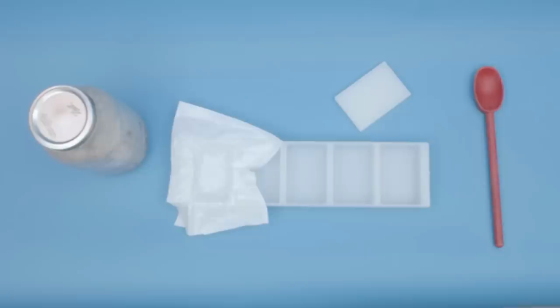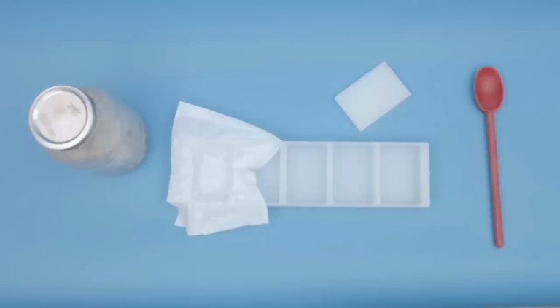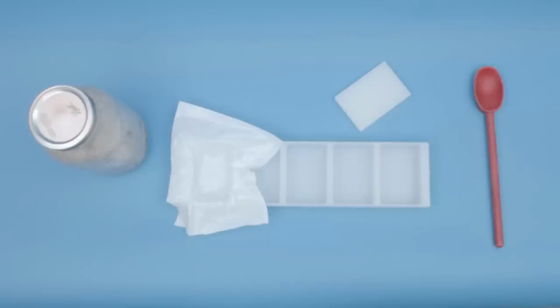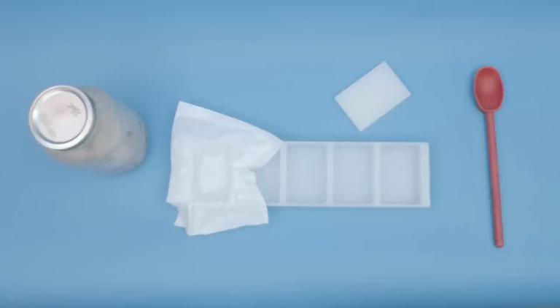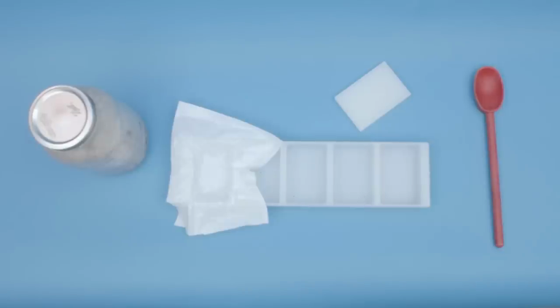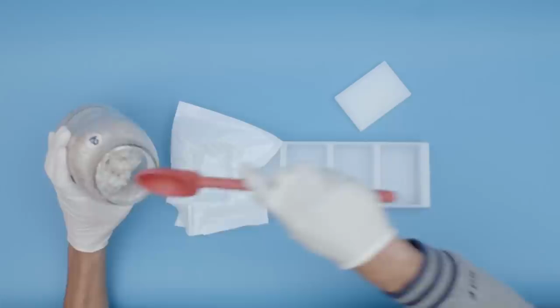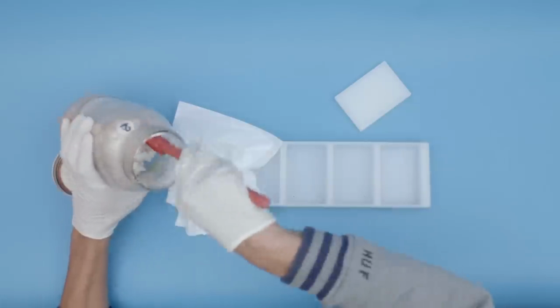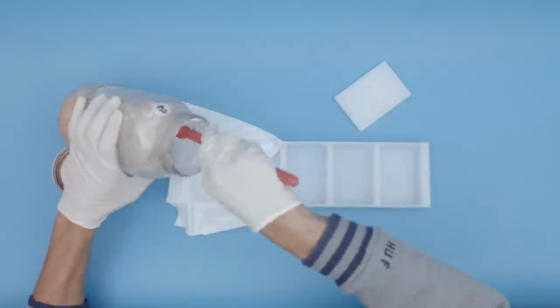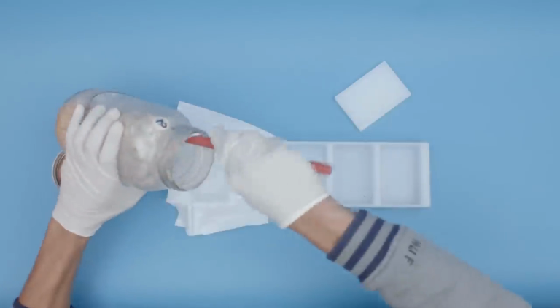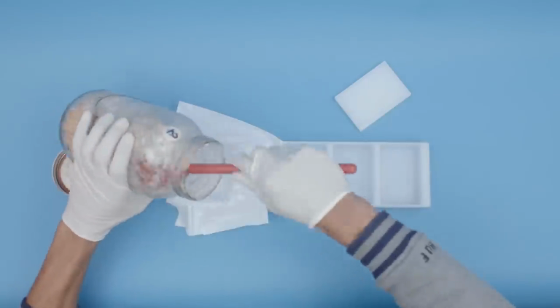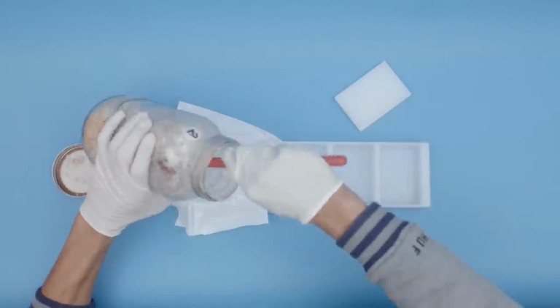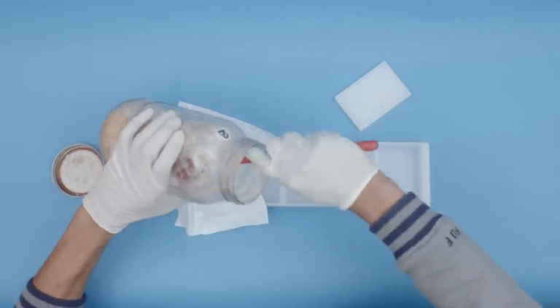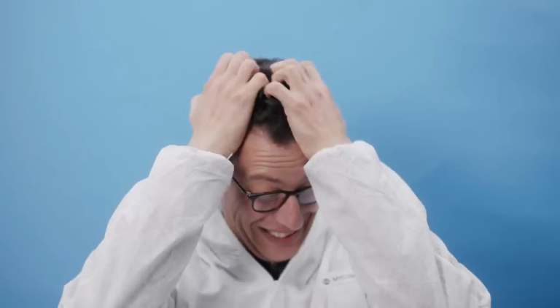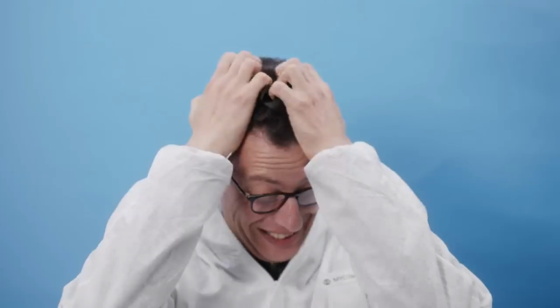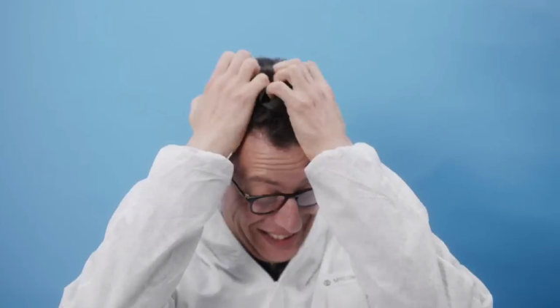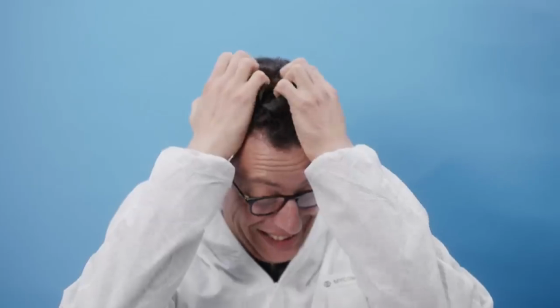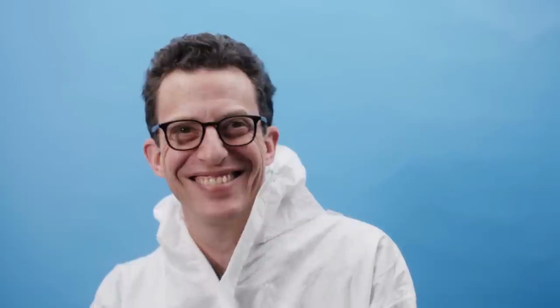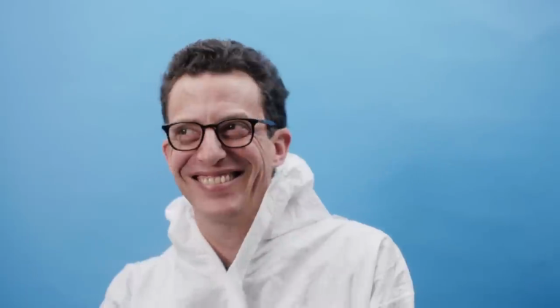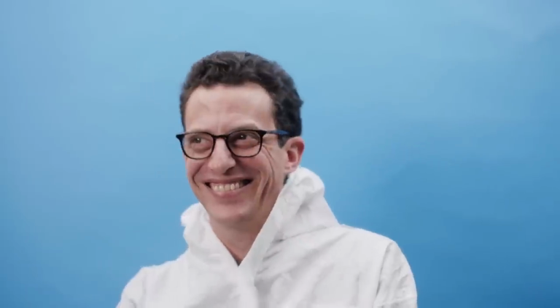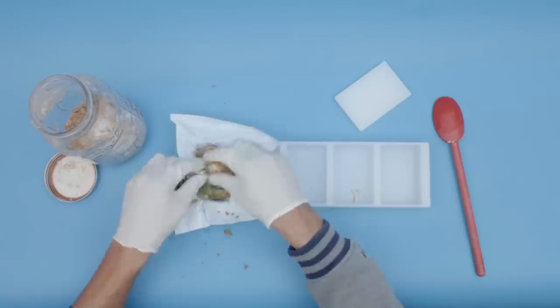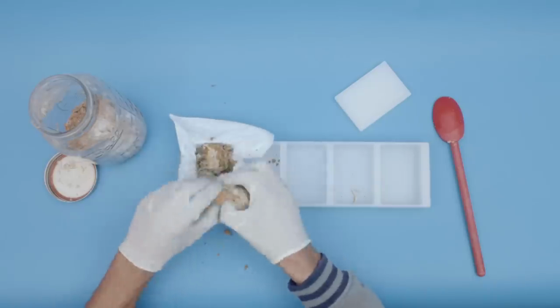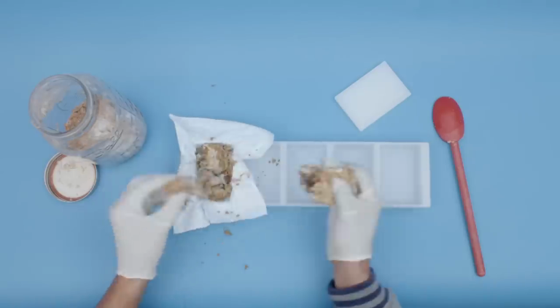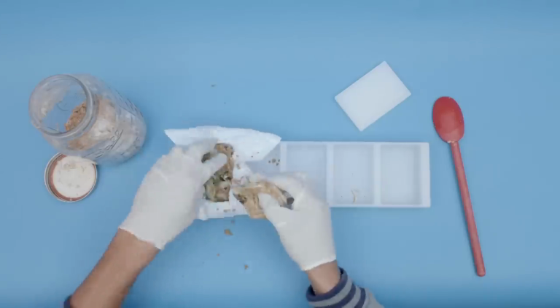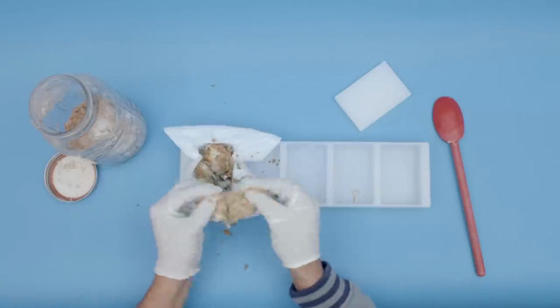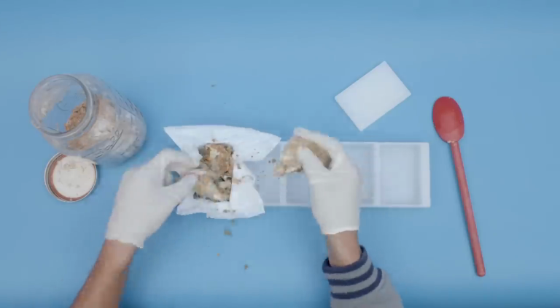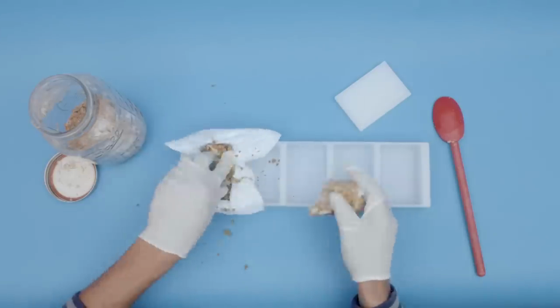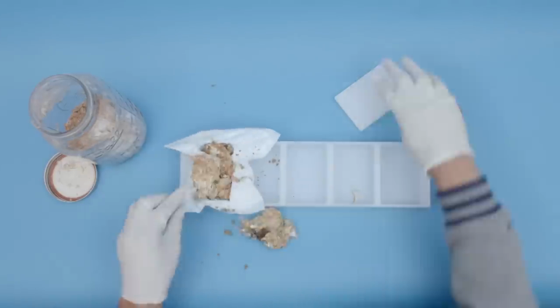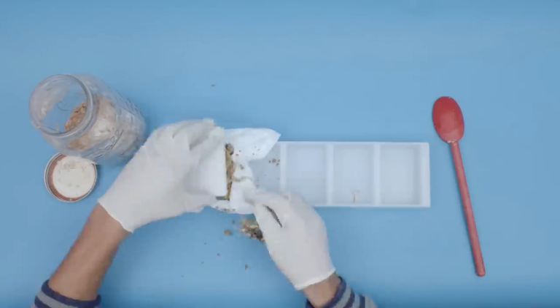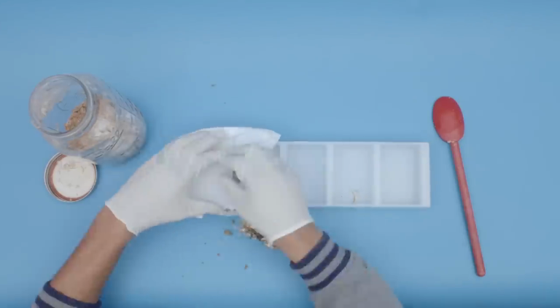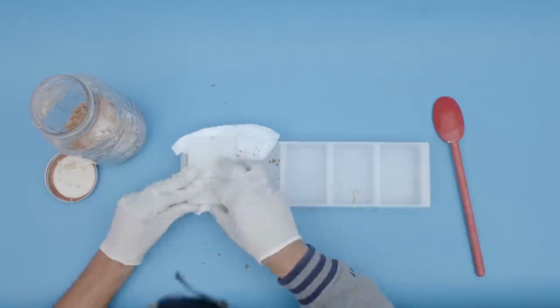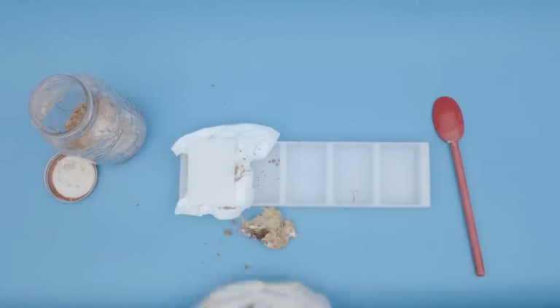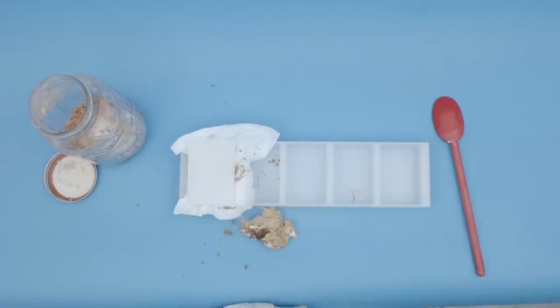Step six, remove the mushroom mass from the jar, break it up into pieces, and place it into a brick mold.